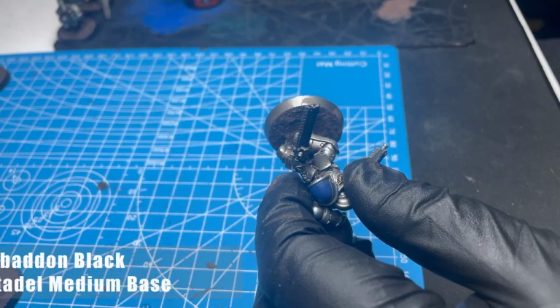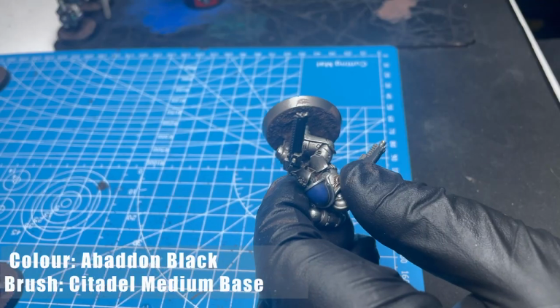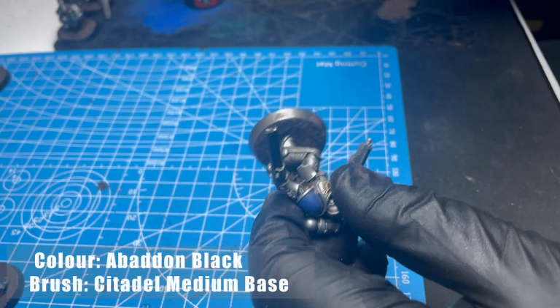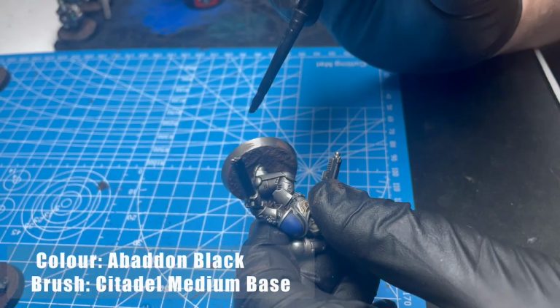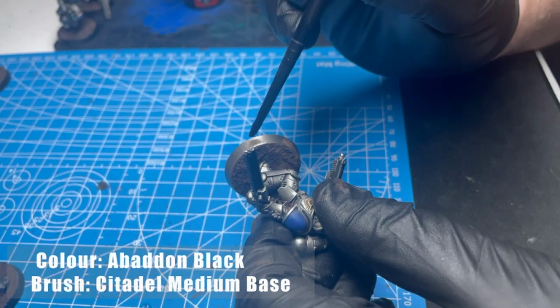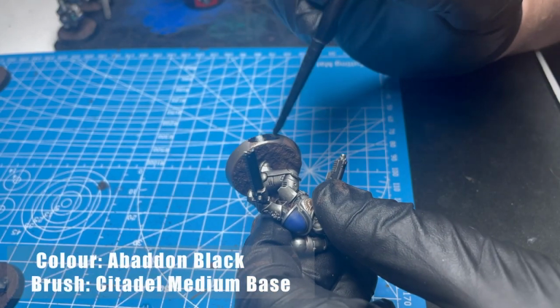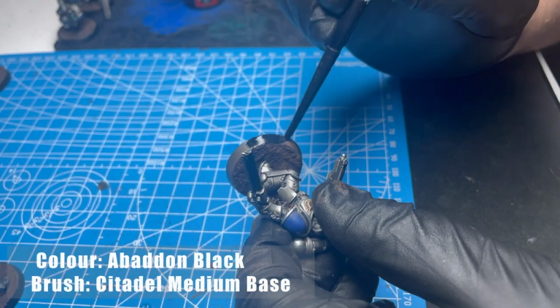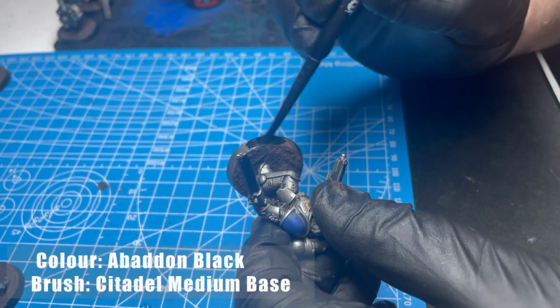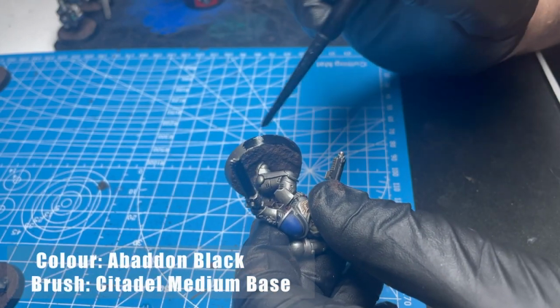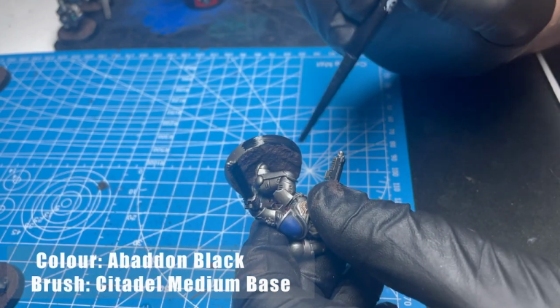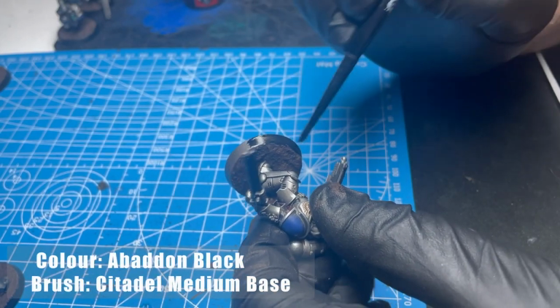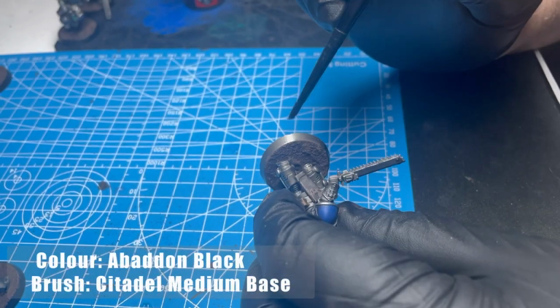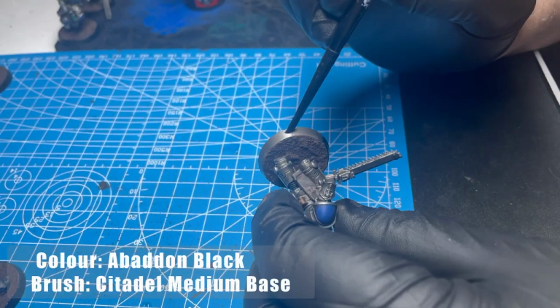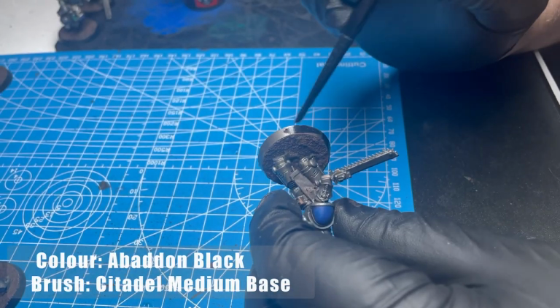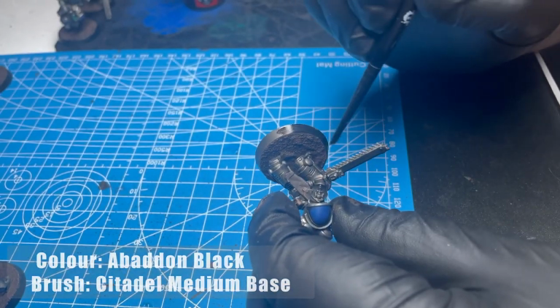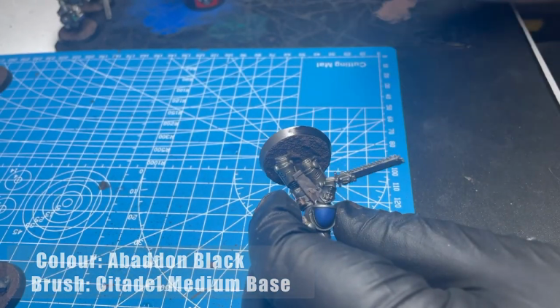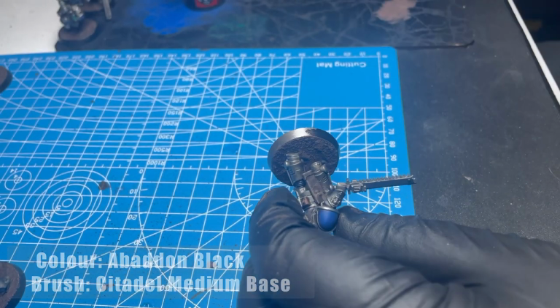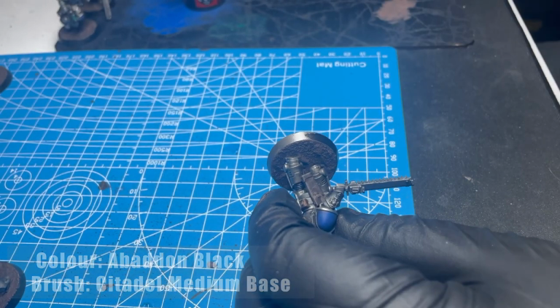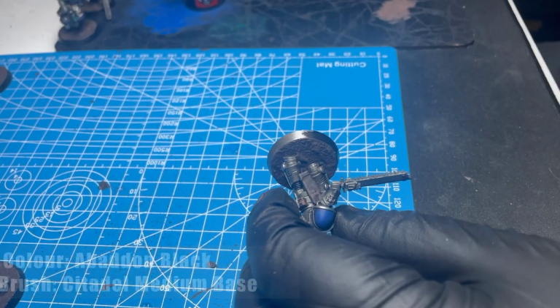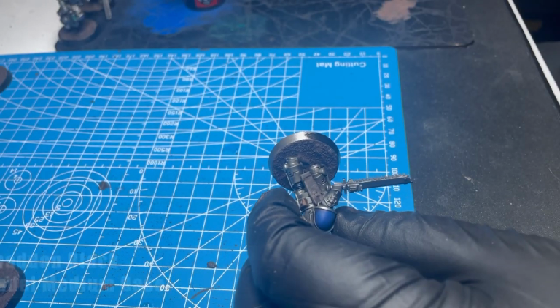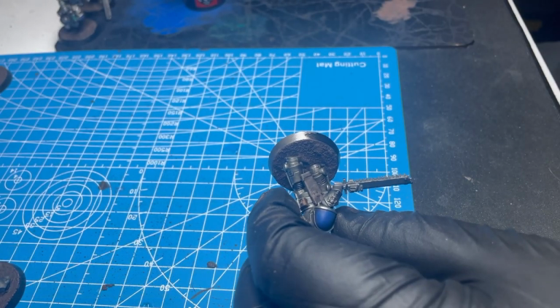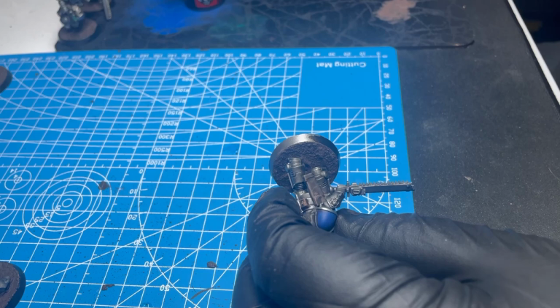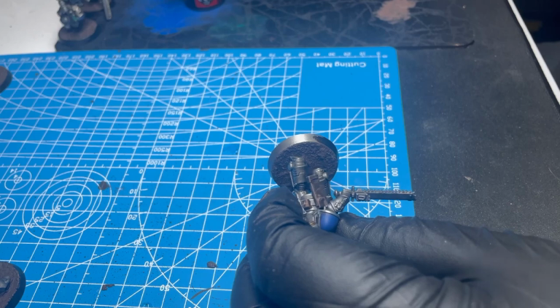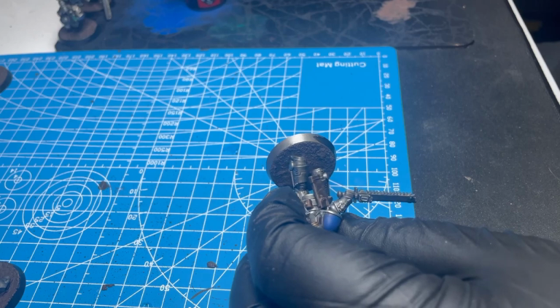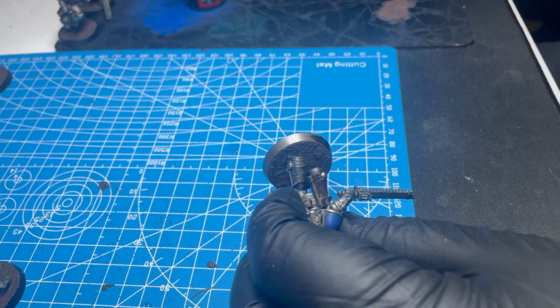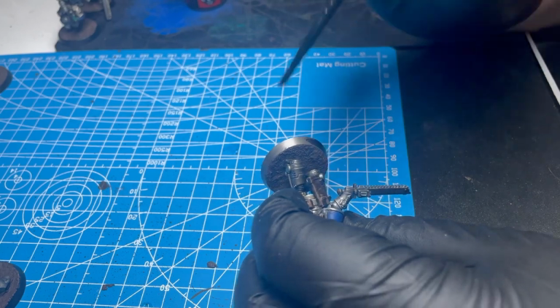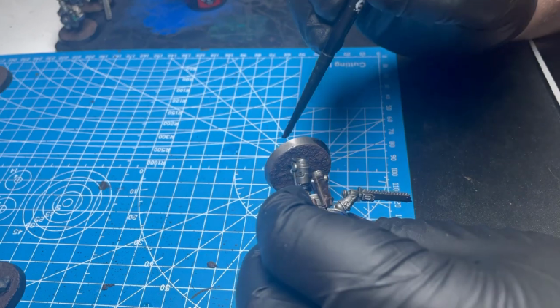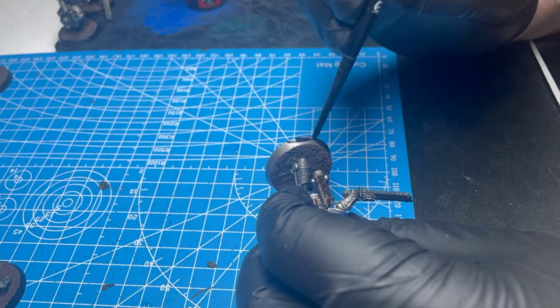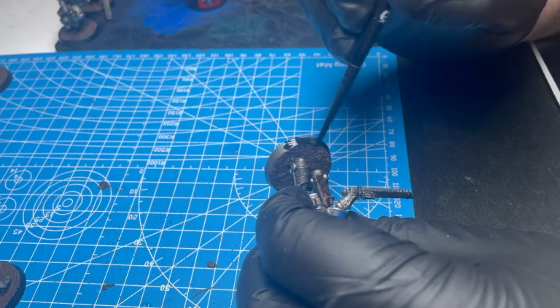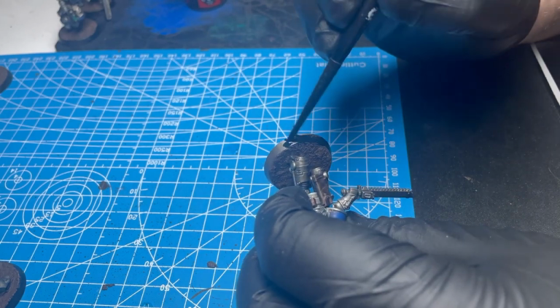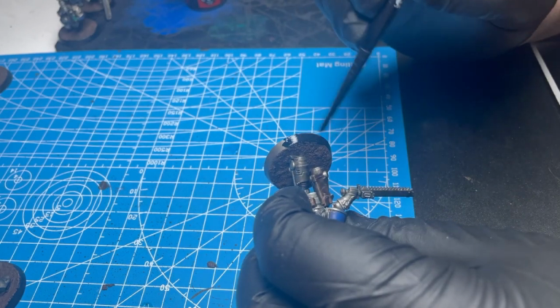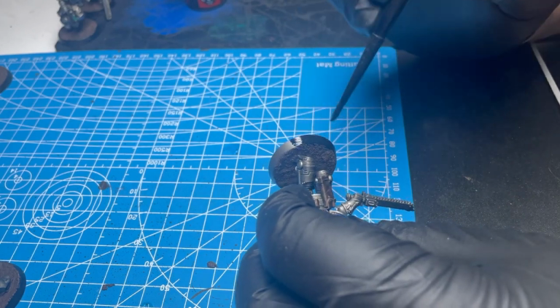Some crazy people paint the front of their bases brown — that's a never on this channel. Always black rim.